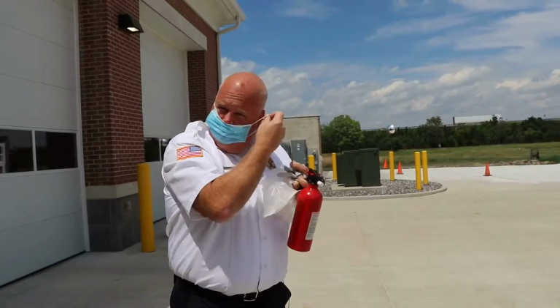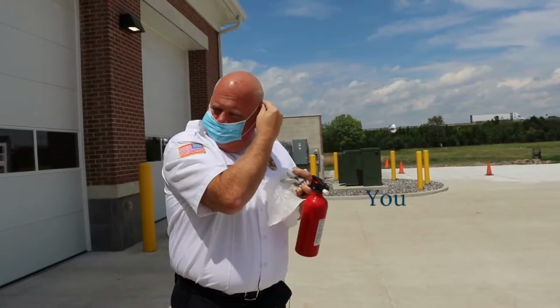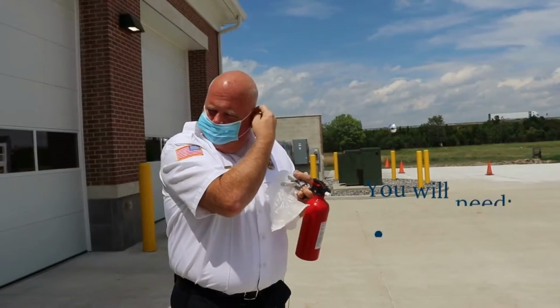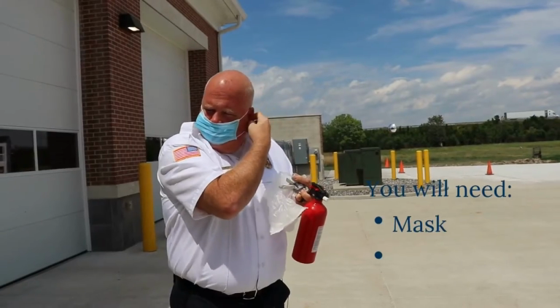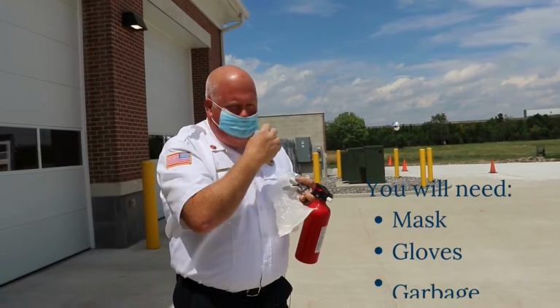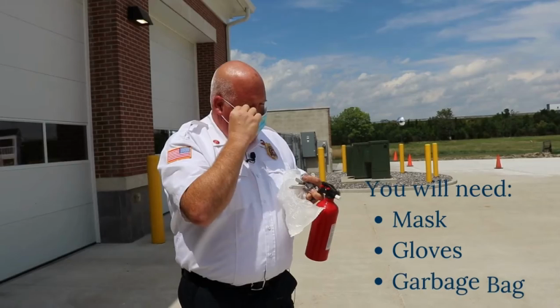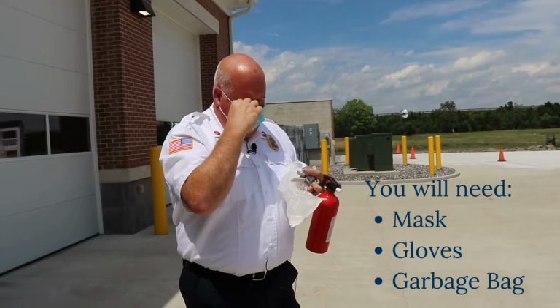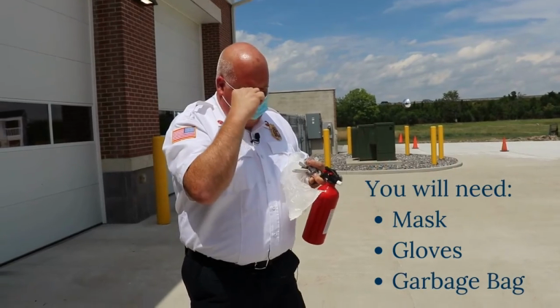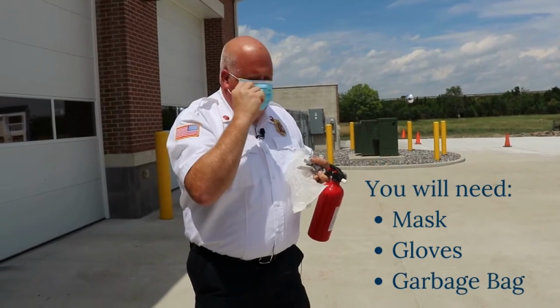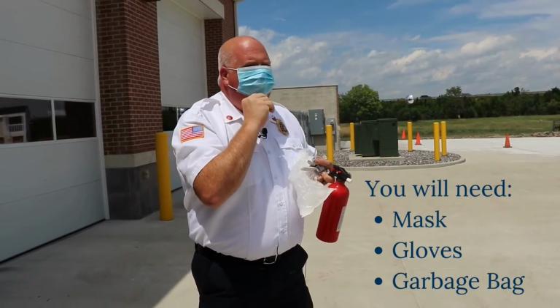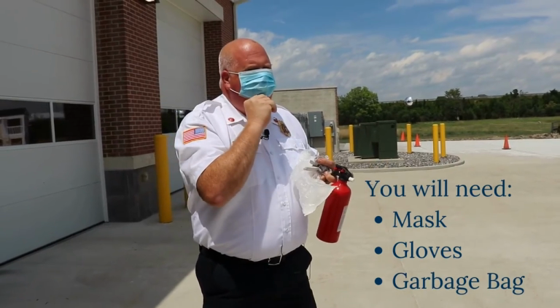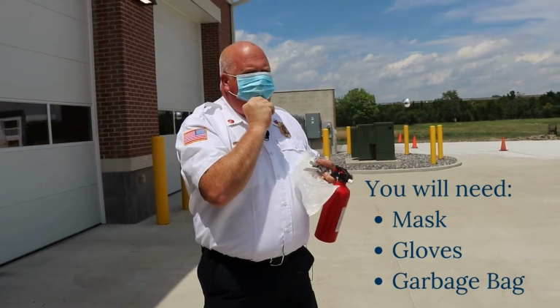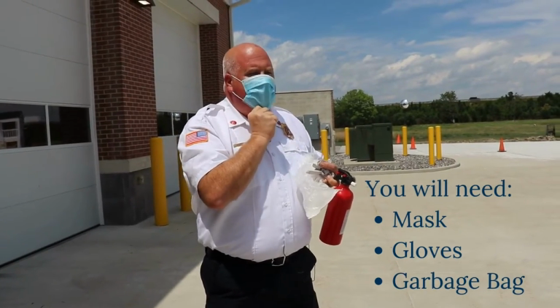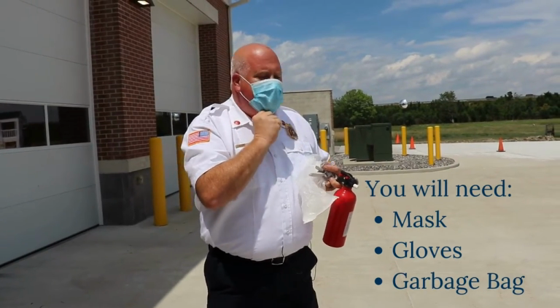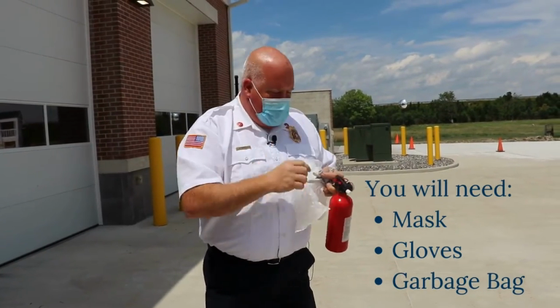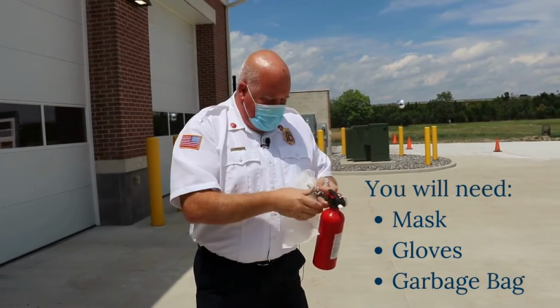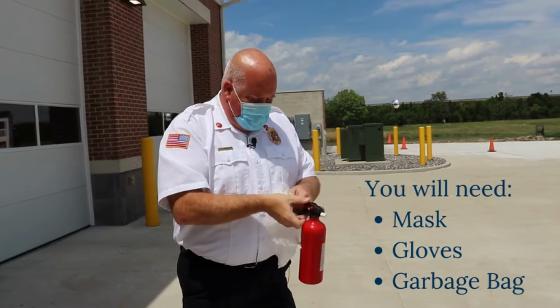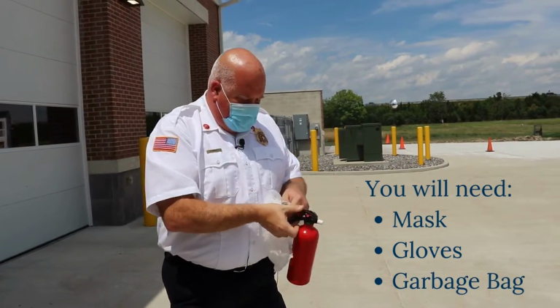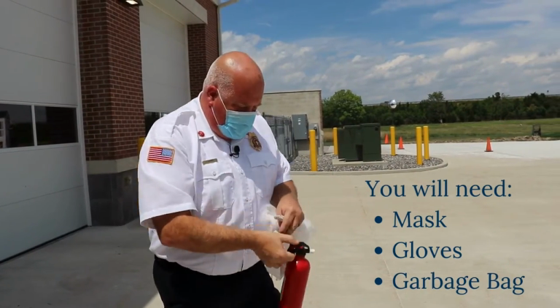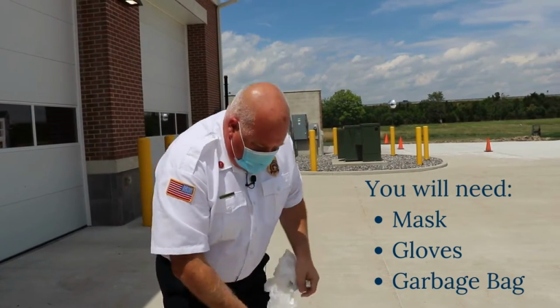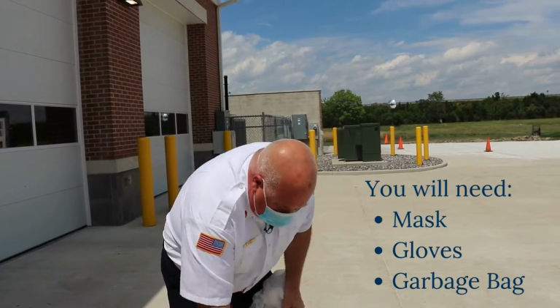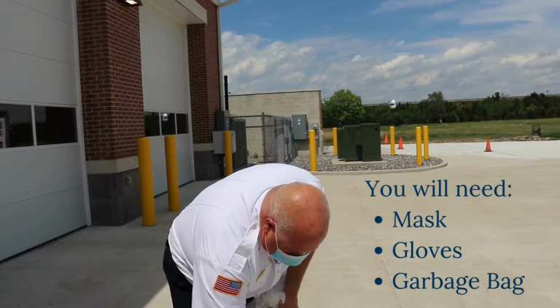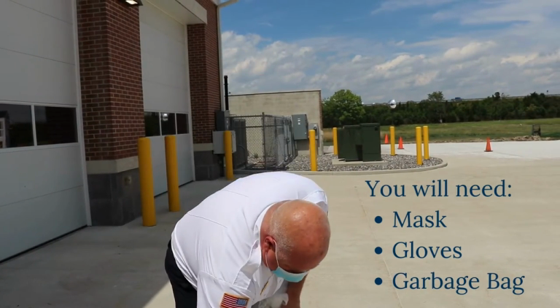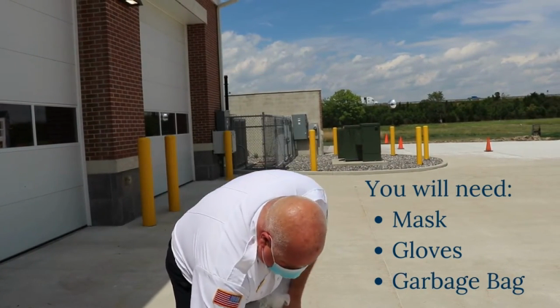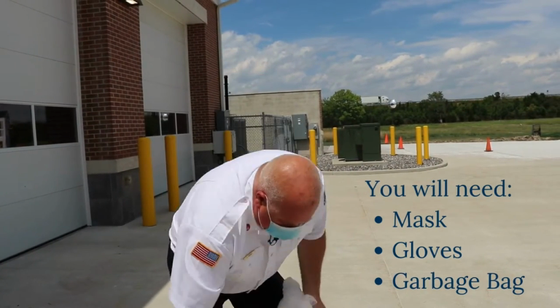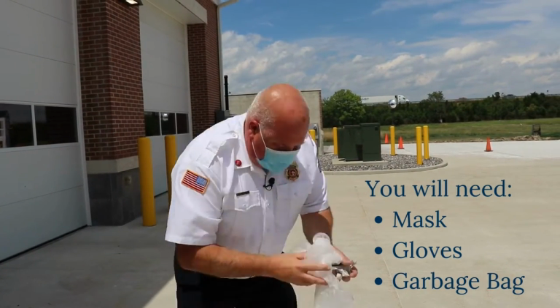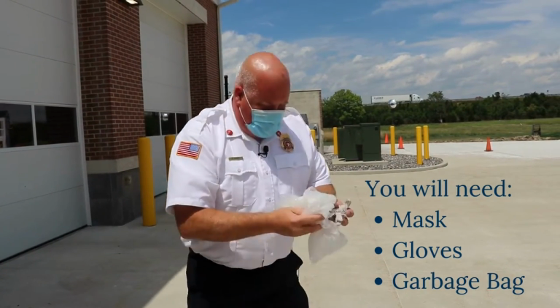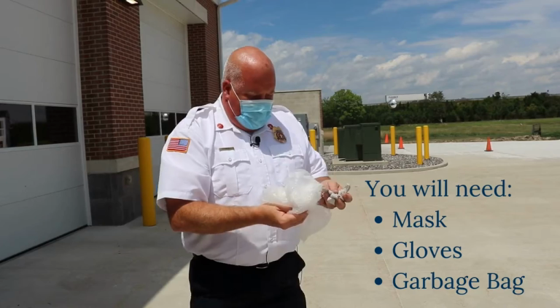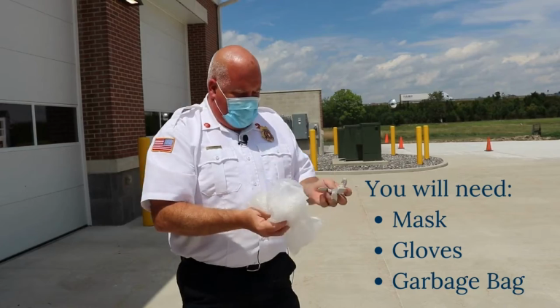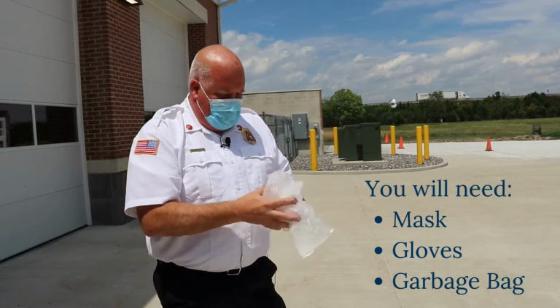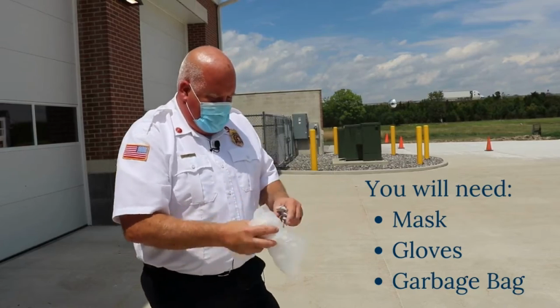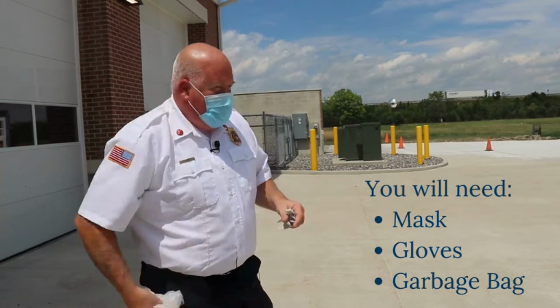So what I'm going to show you today is how to dispose of a fire extinguisher that's older than 10 to 12 years old and that's still charged. Let's get to it.